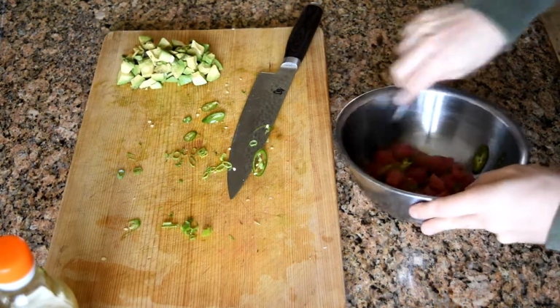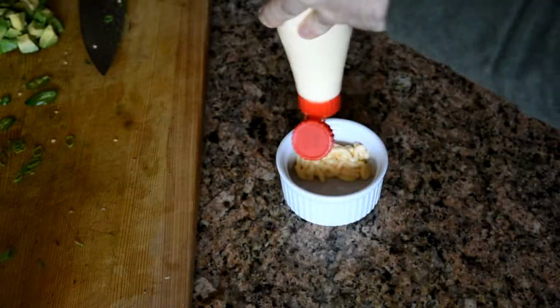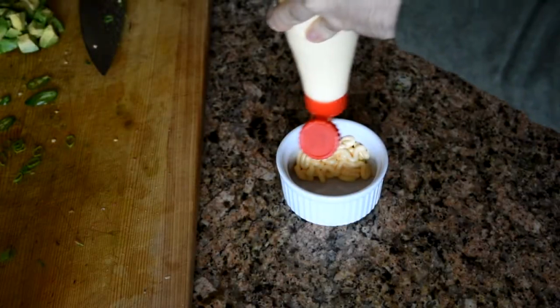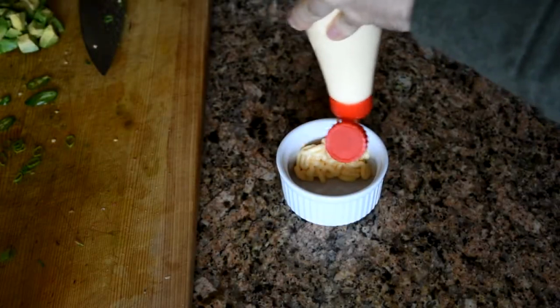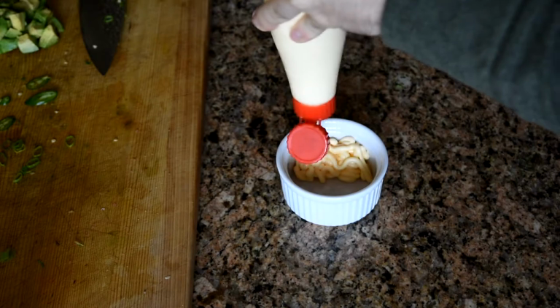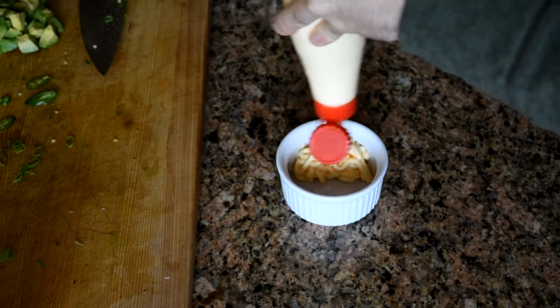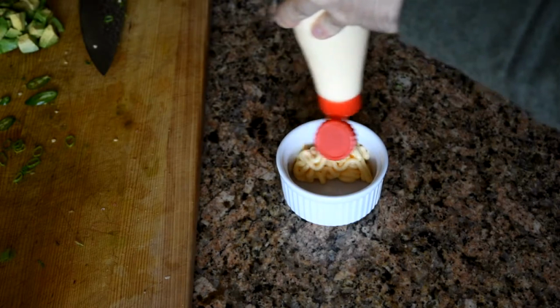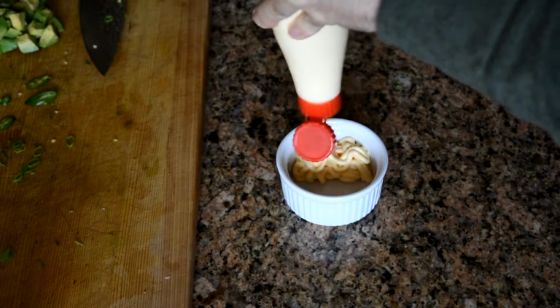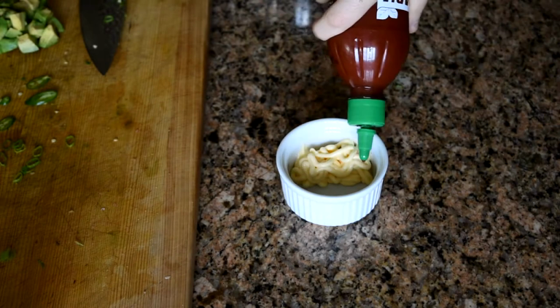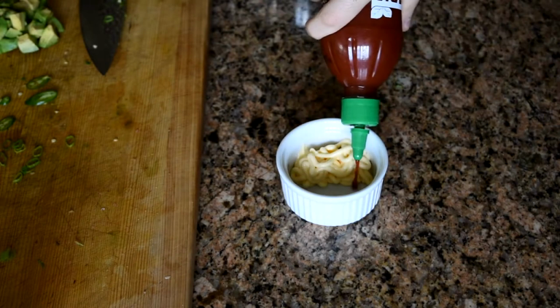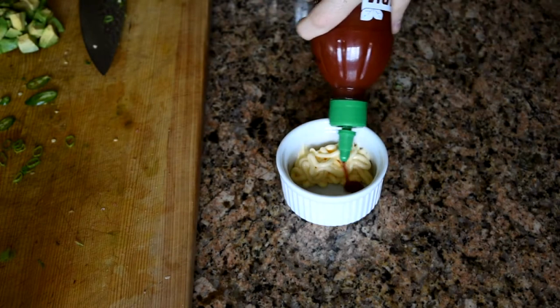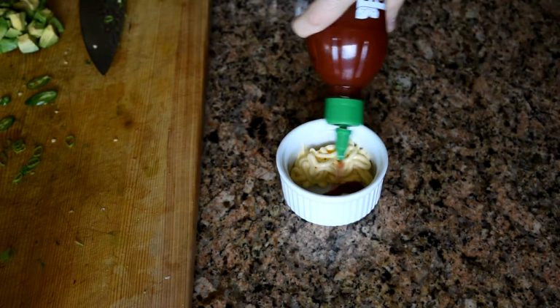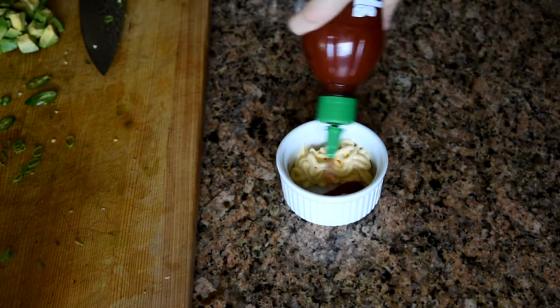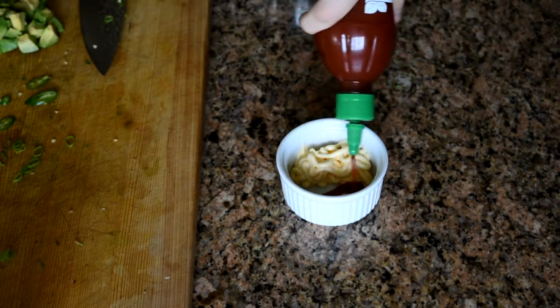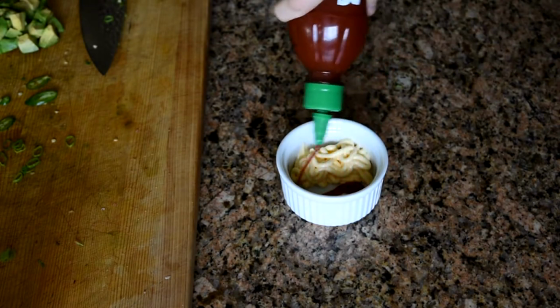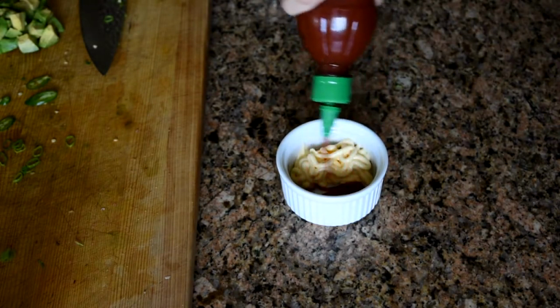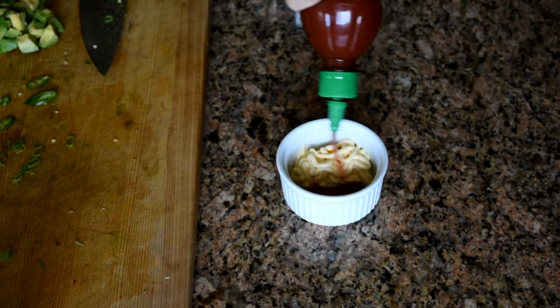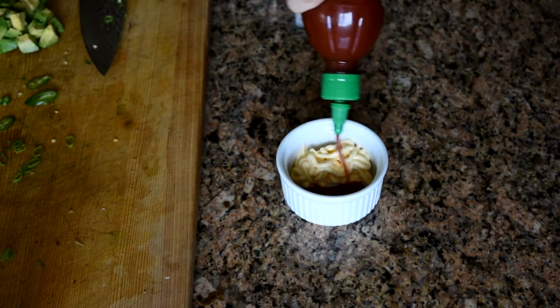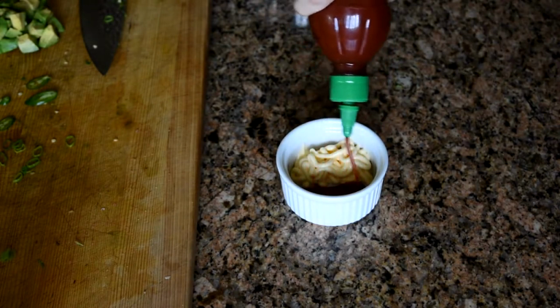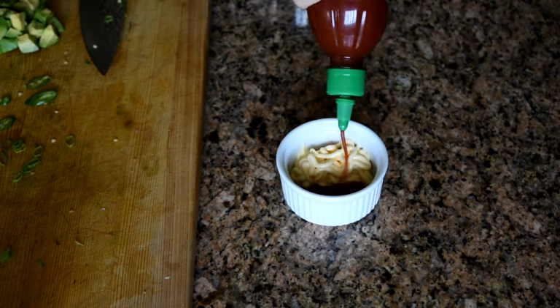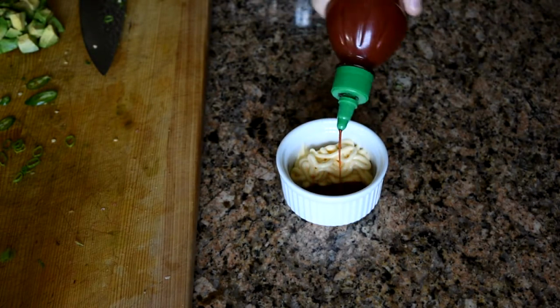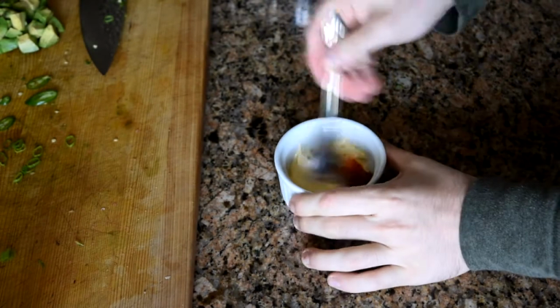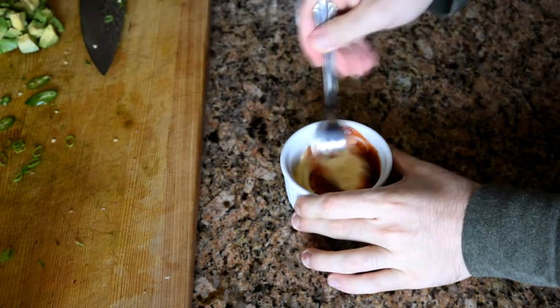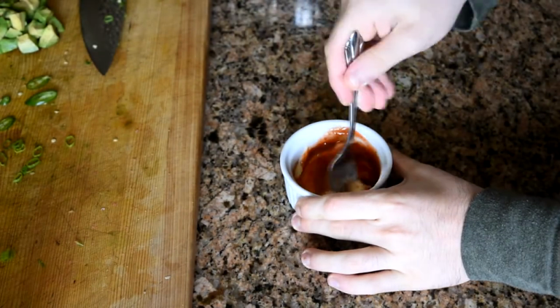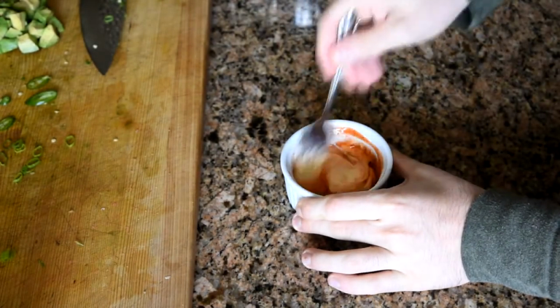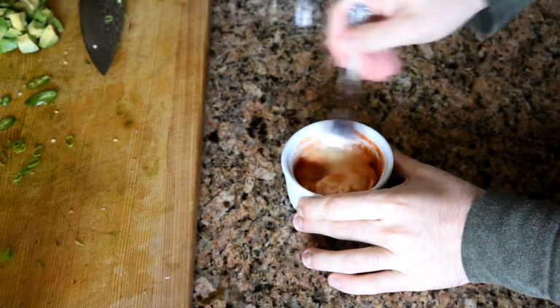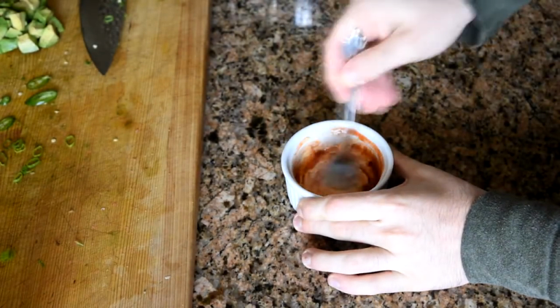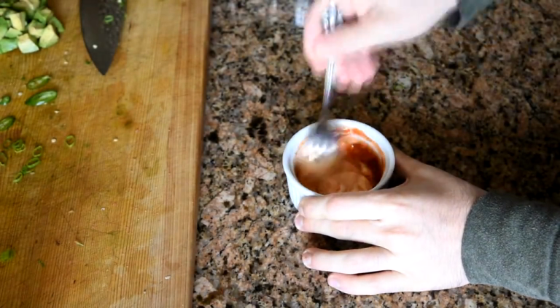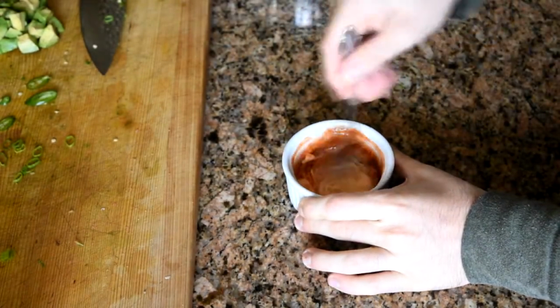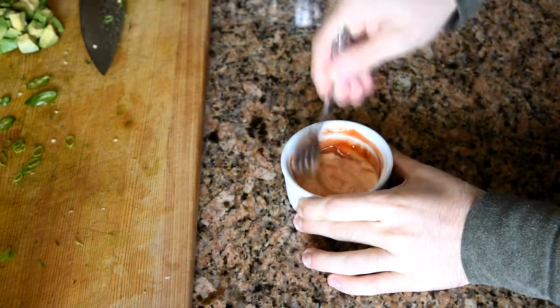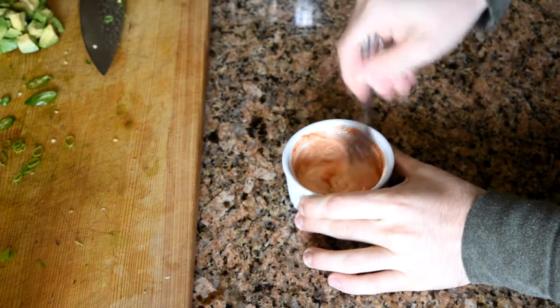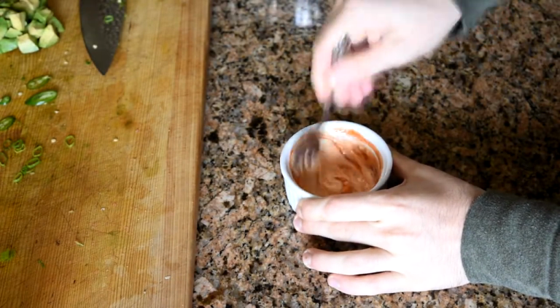For the spicy mayo, combine two parts mayo with one part sriracha. Mix until fully combined.